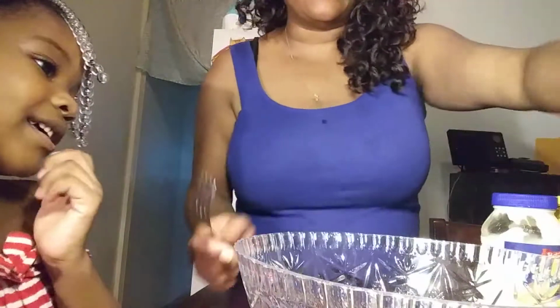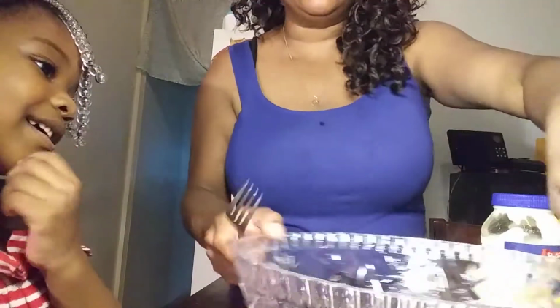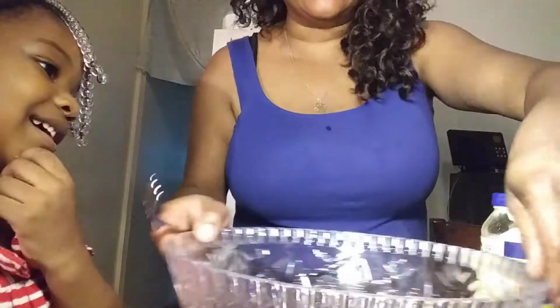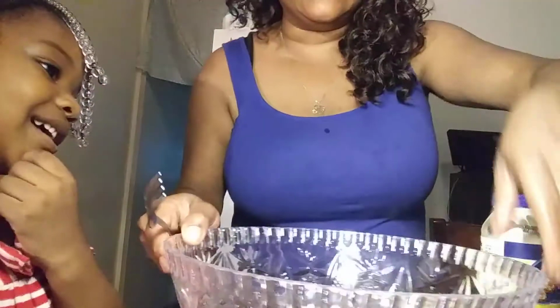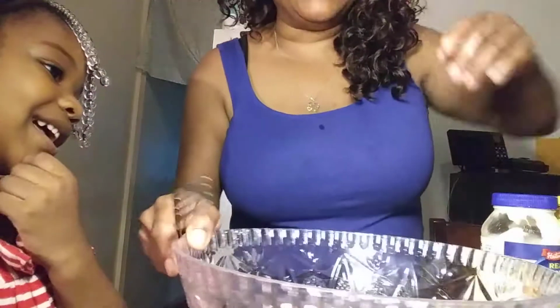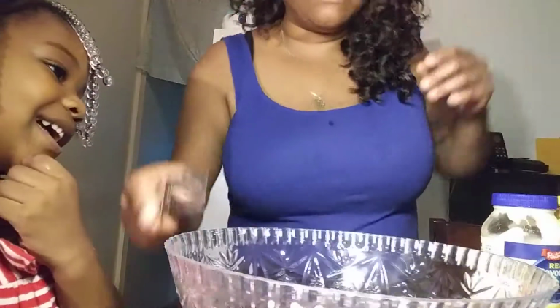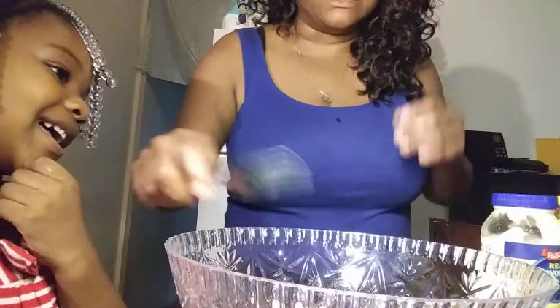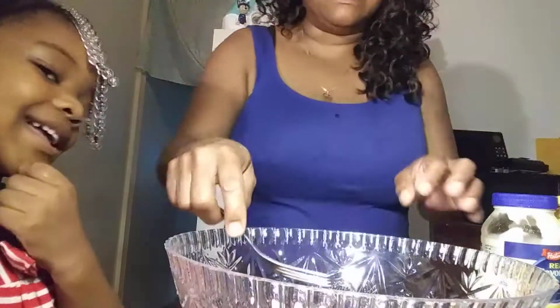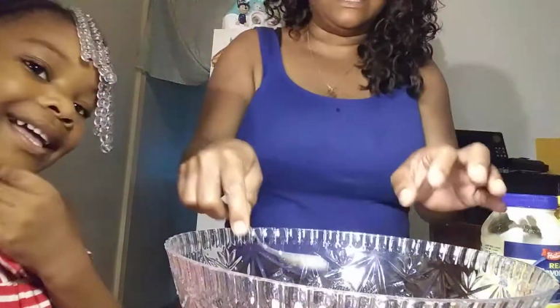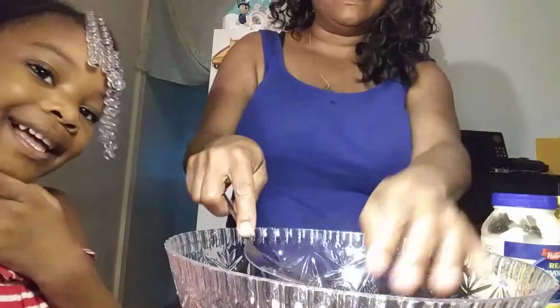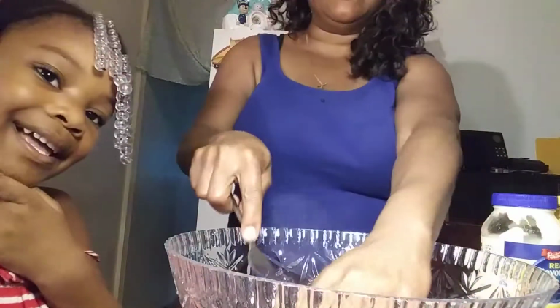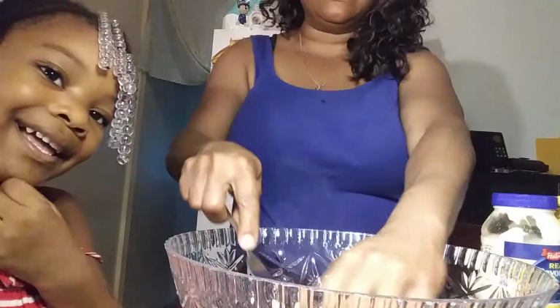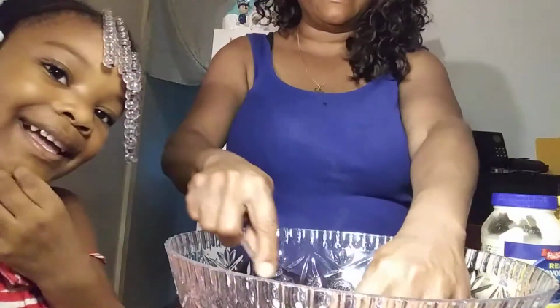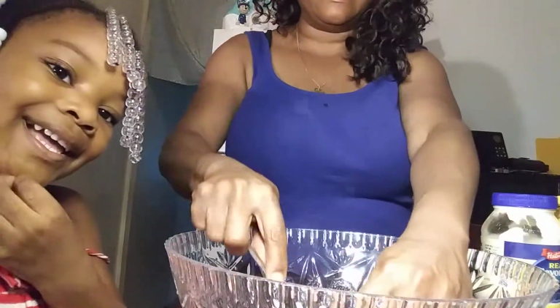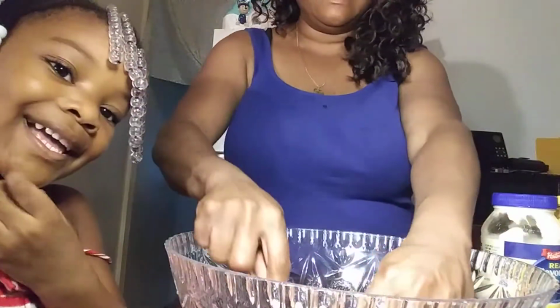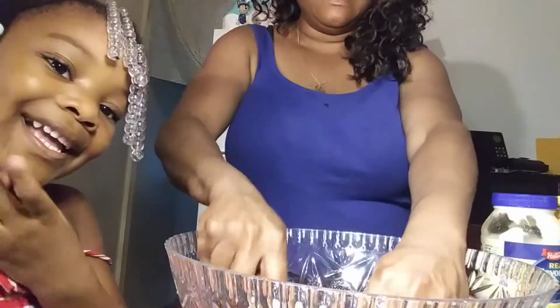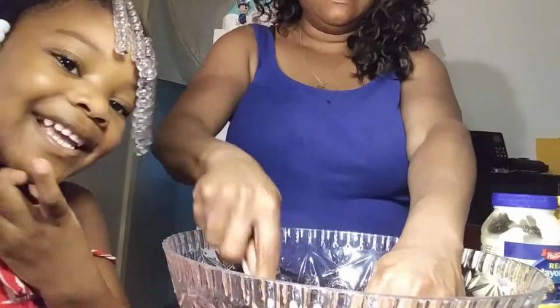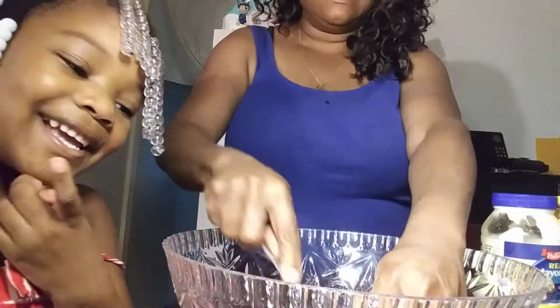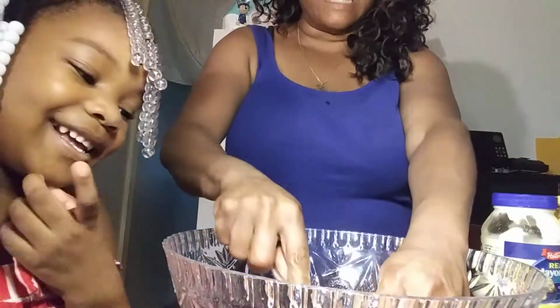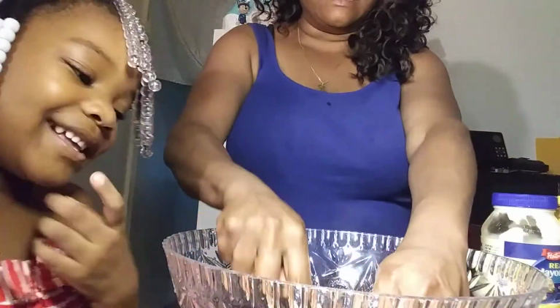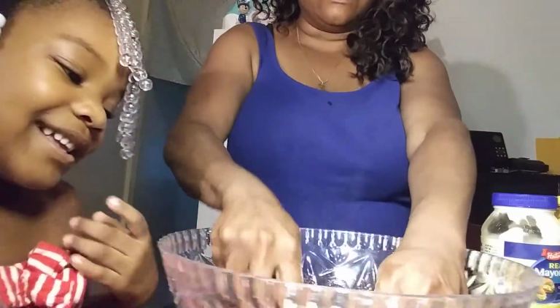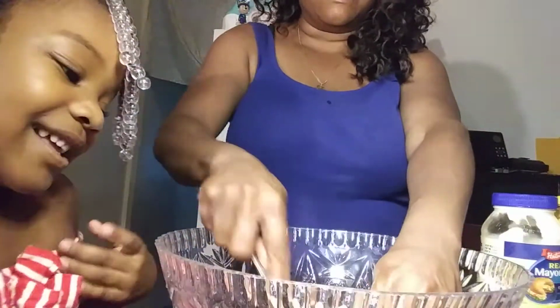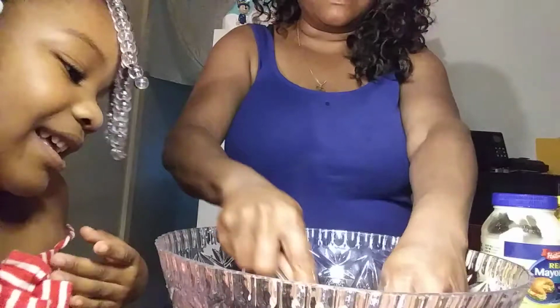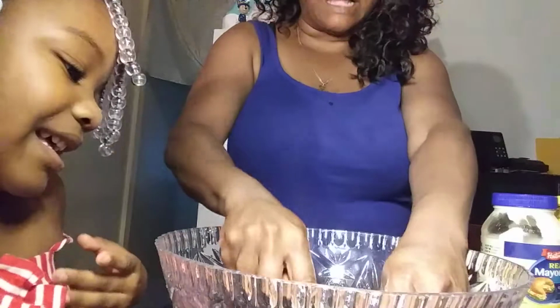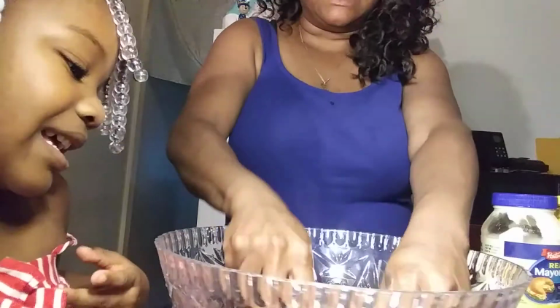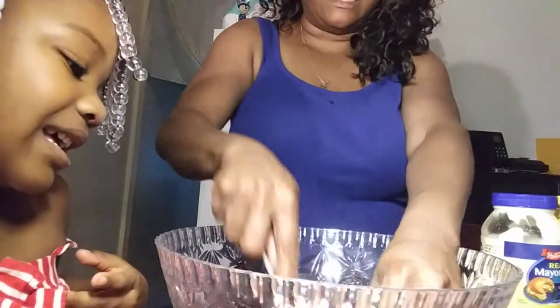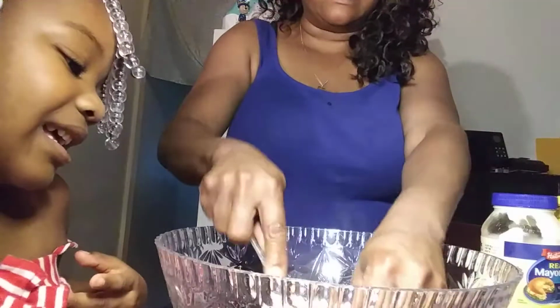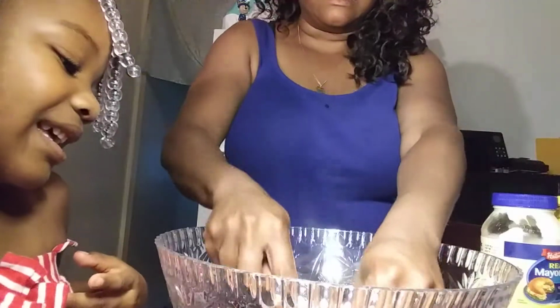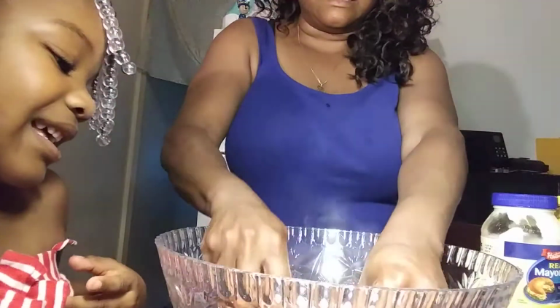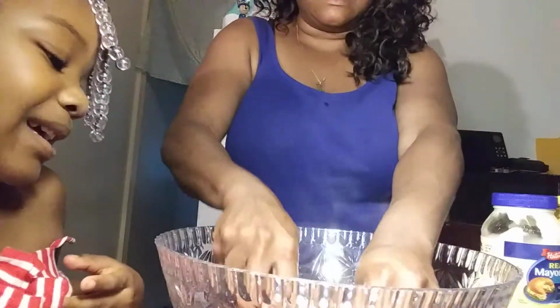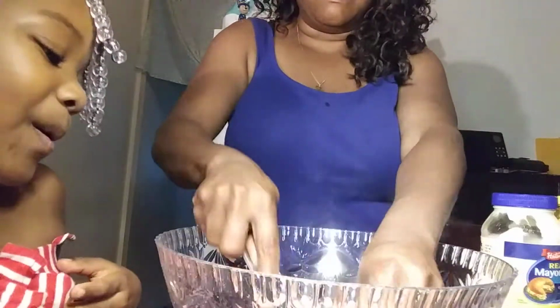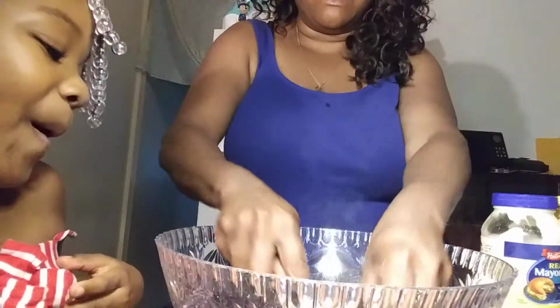I know y'all can't see me, but y'all don't want to see me — y'all want to see me cook. Zyla, you're going to chop these eggs like this in the bowl.